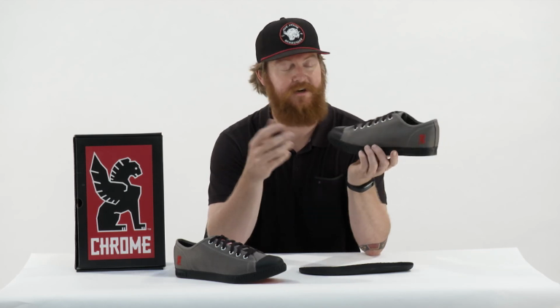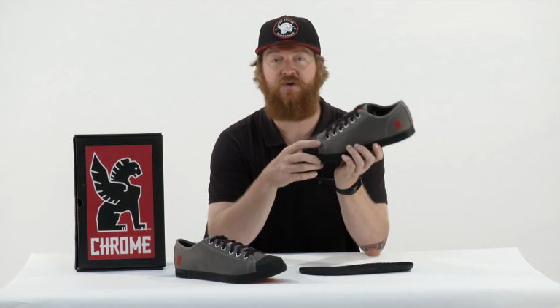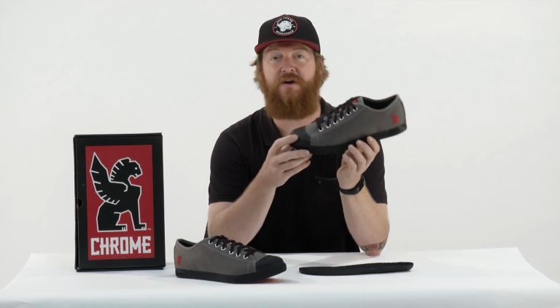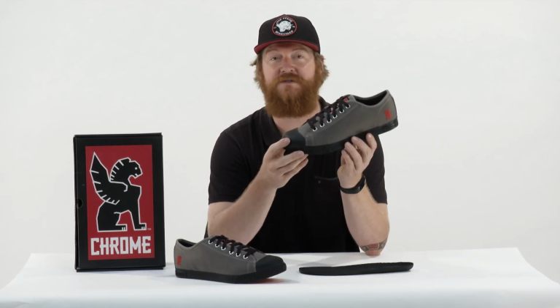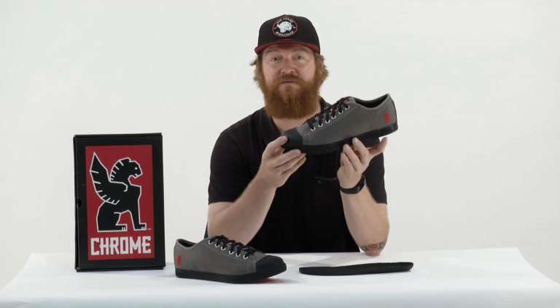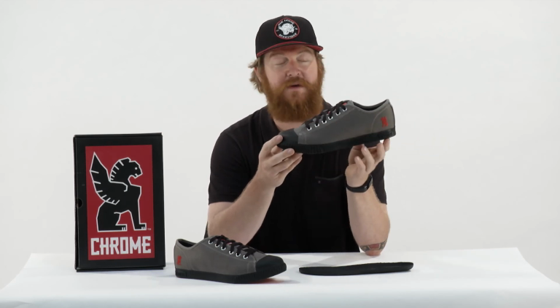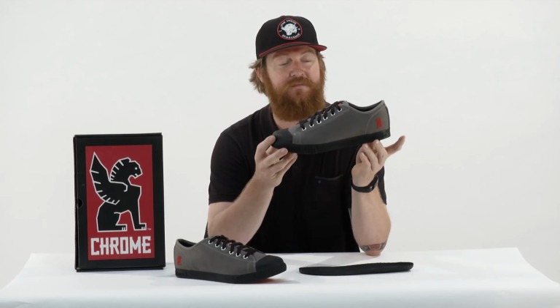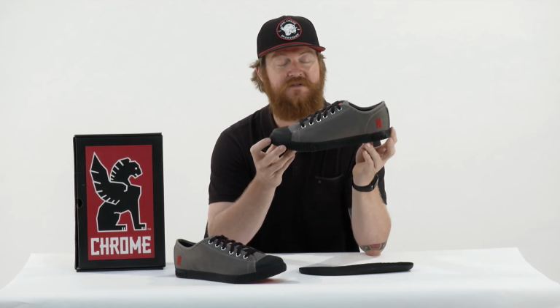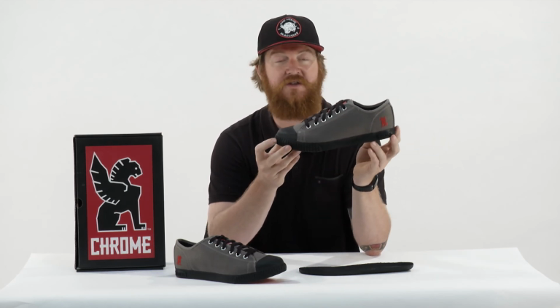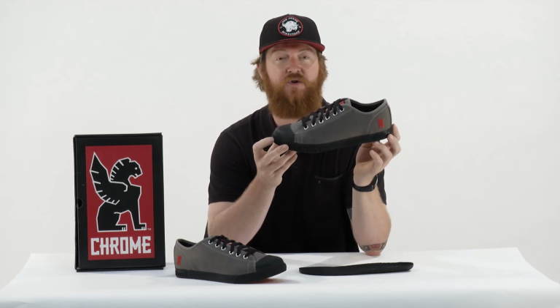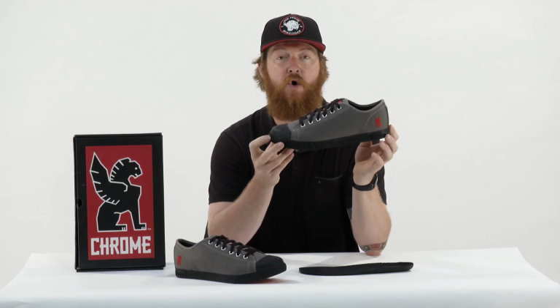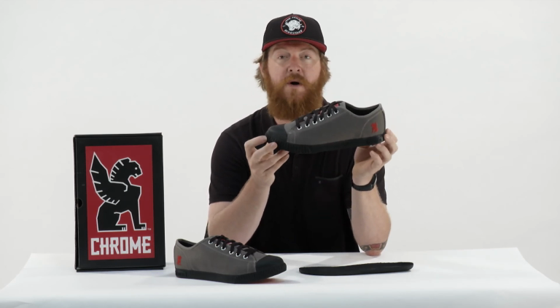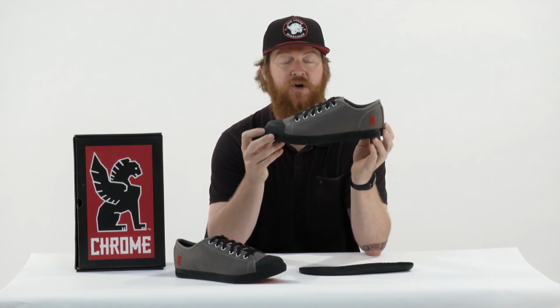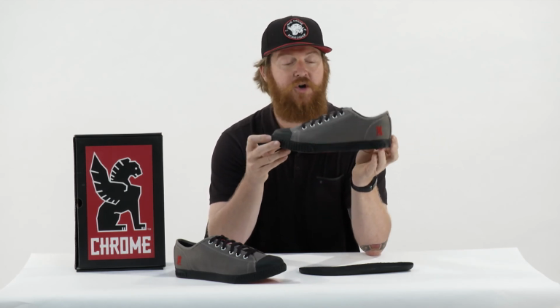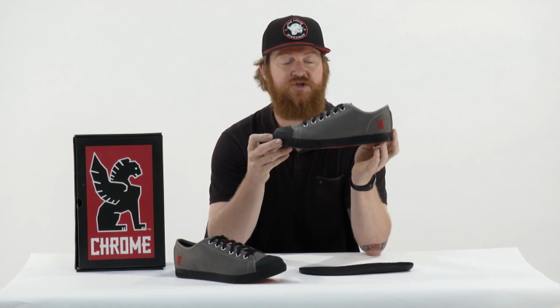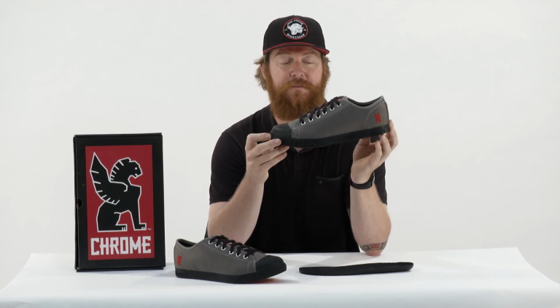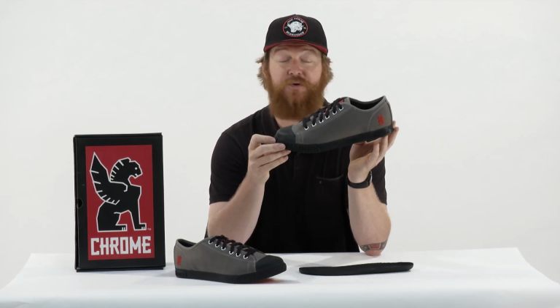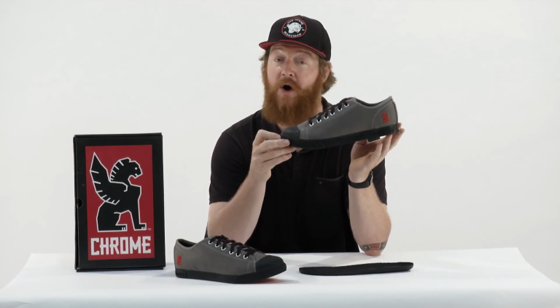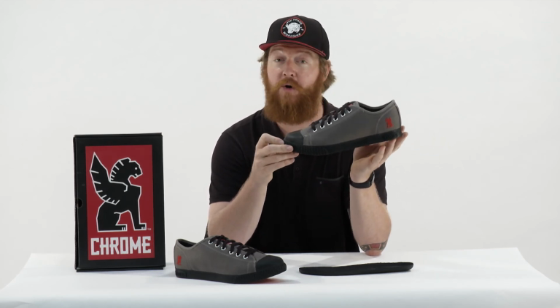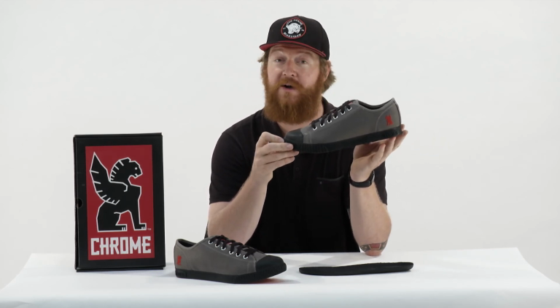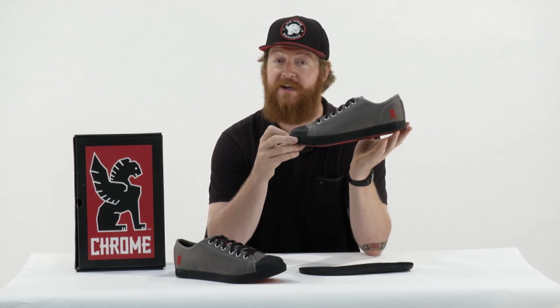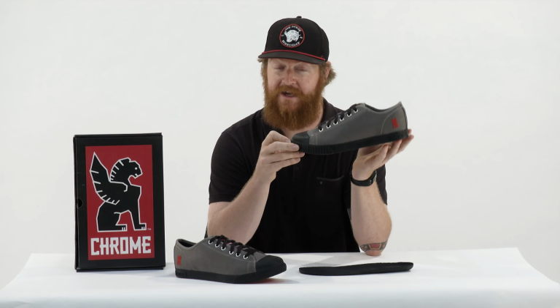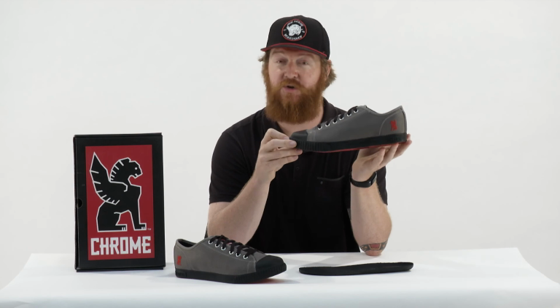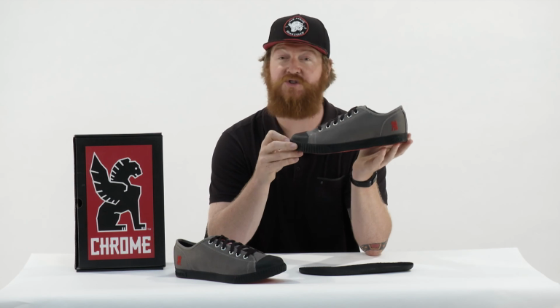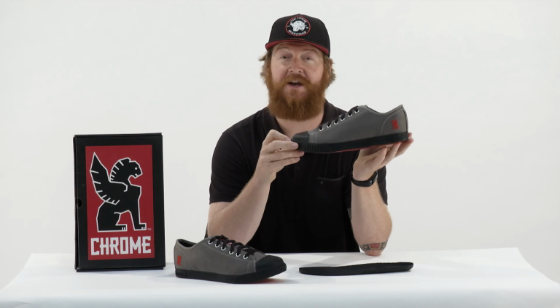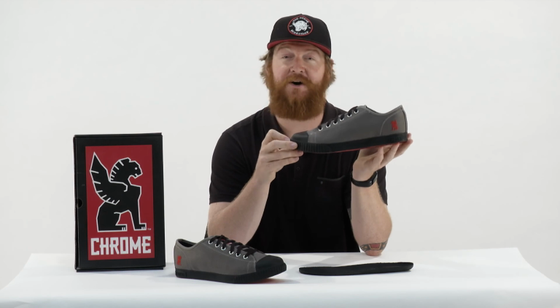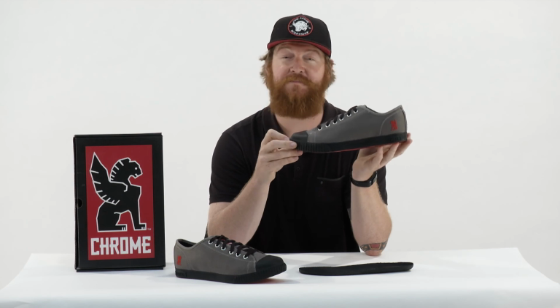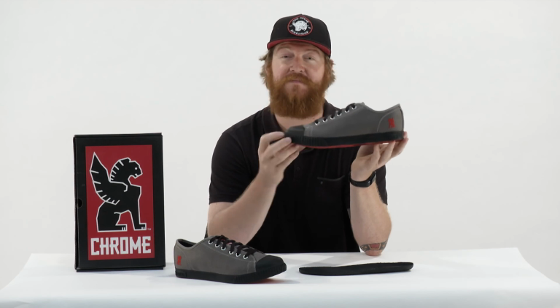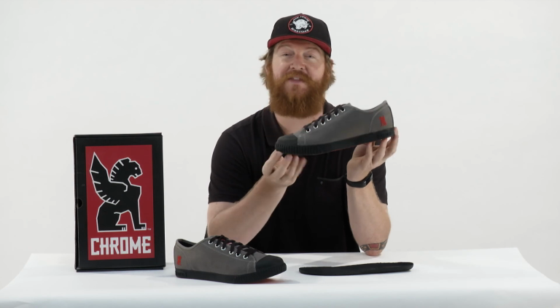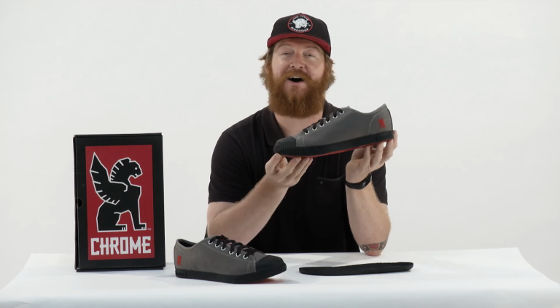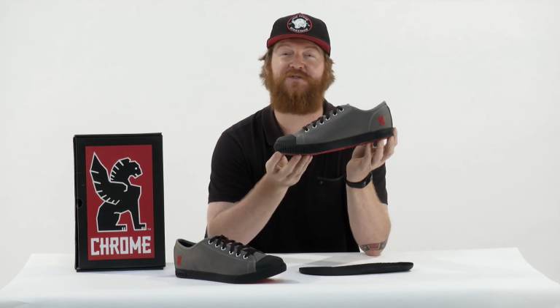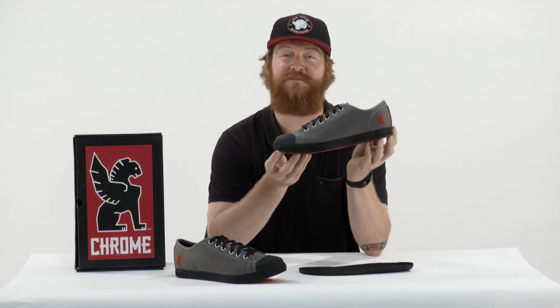Two thumbs up from me. This is the Chrome Kursk Pro, and you can check it out at thehouse.com.